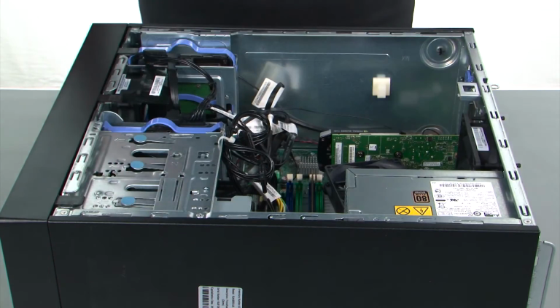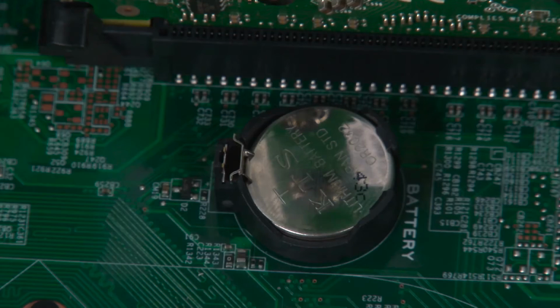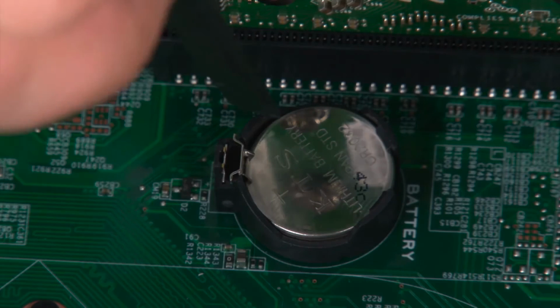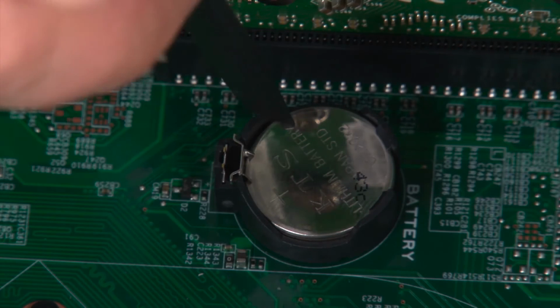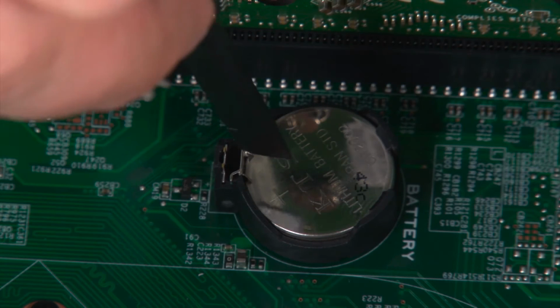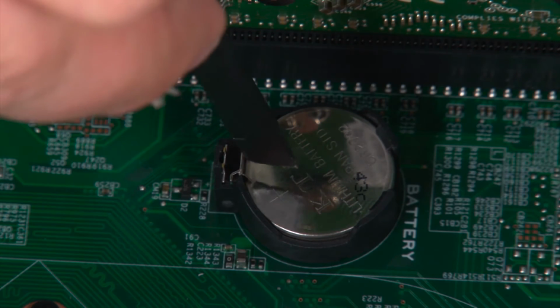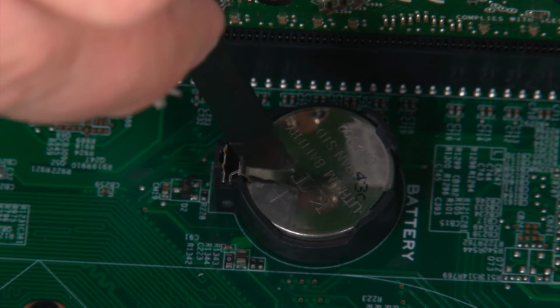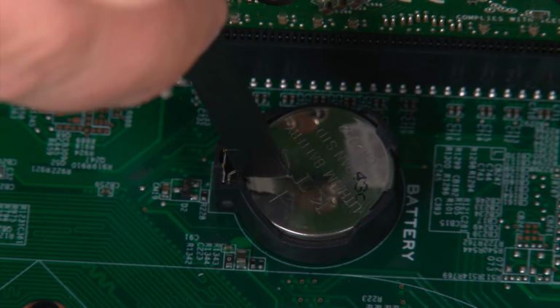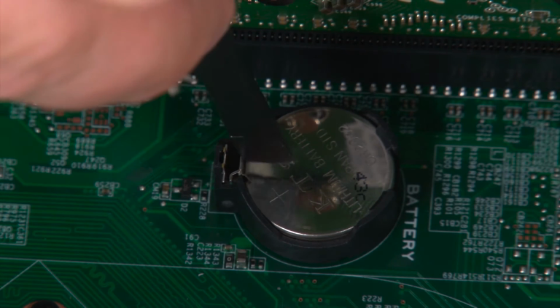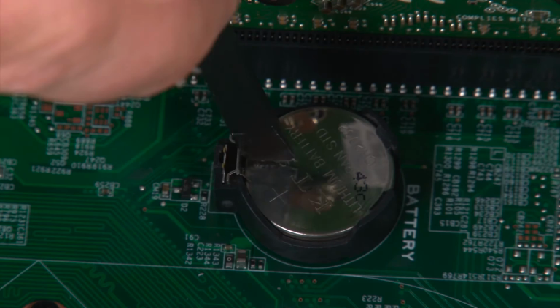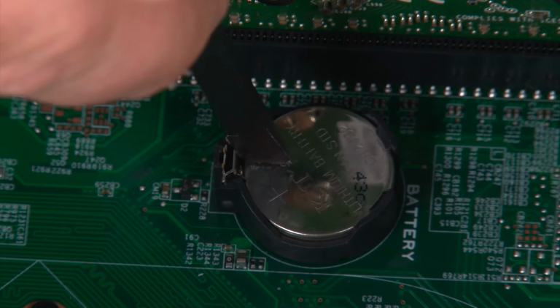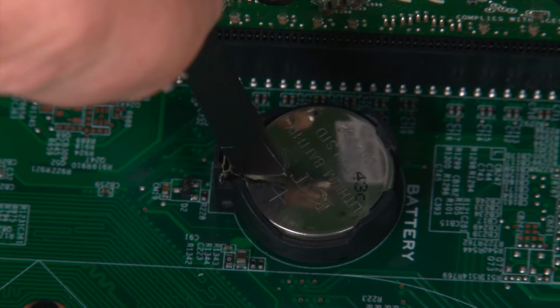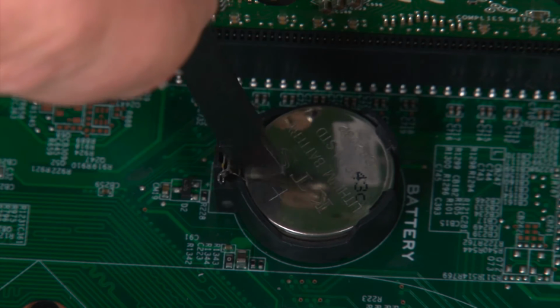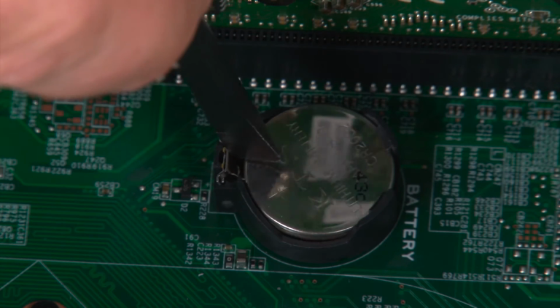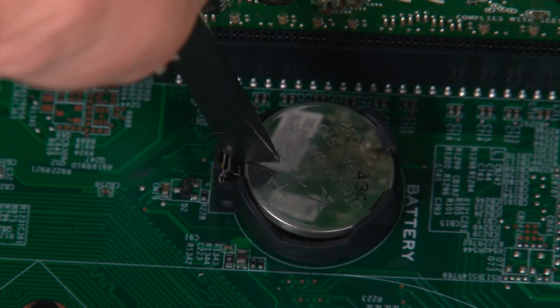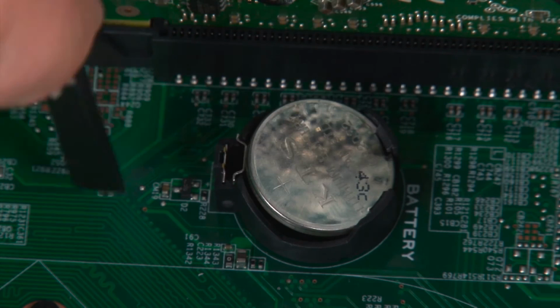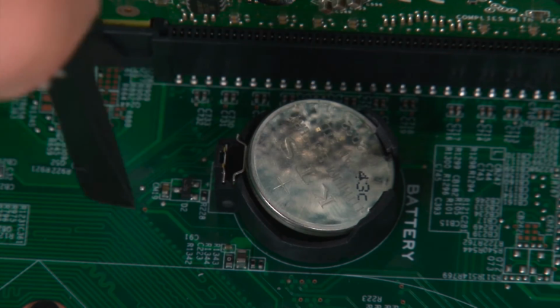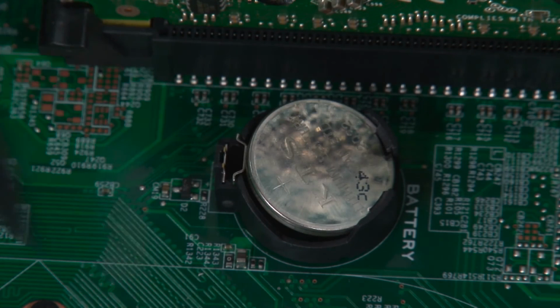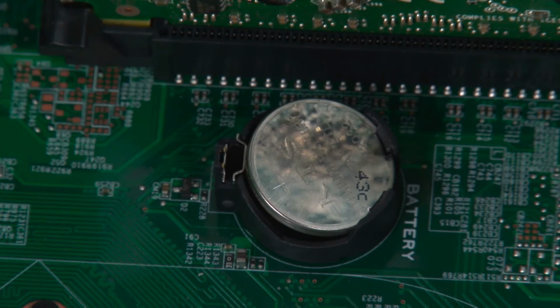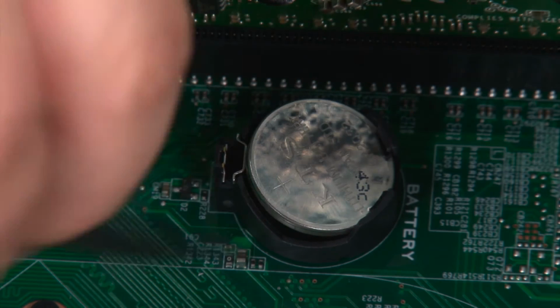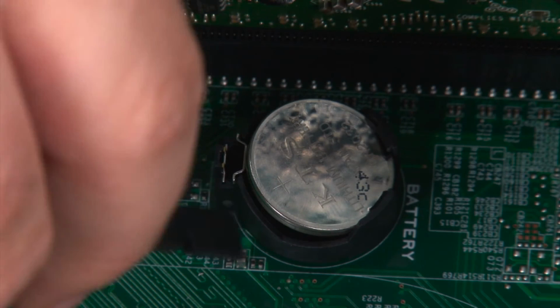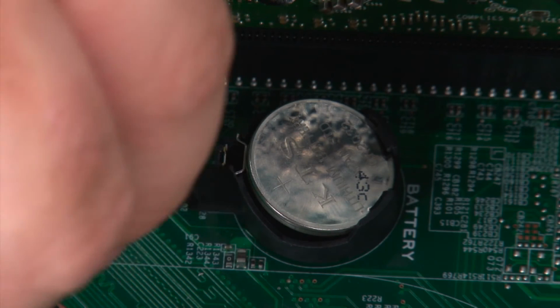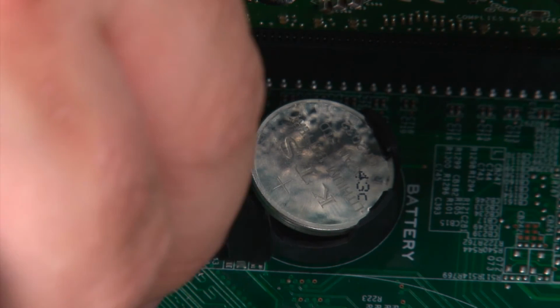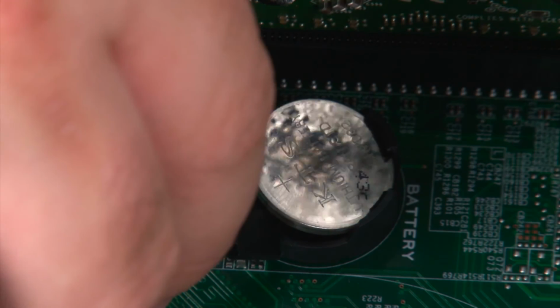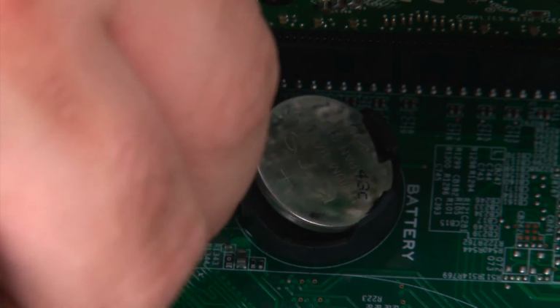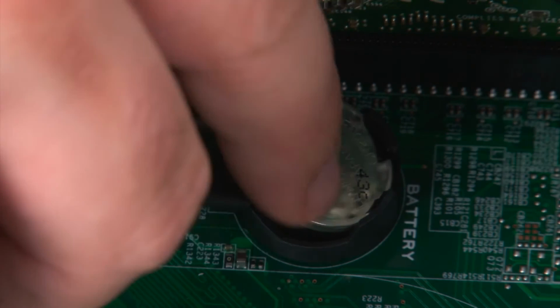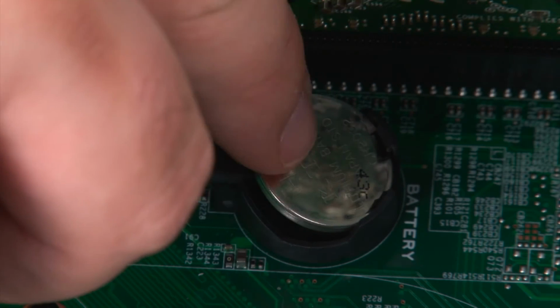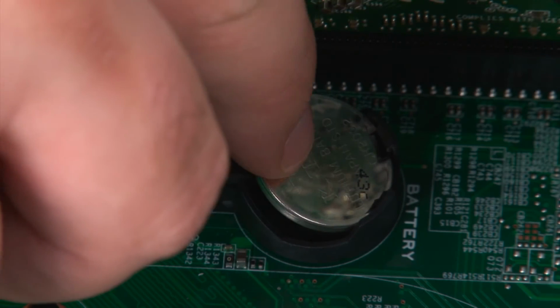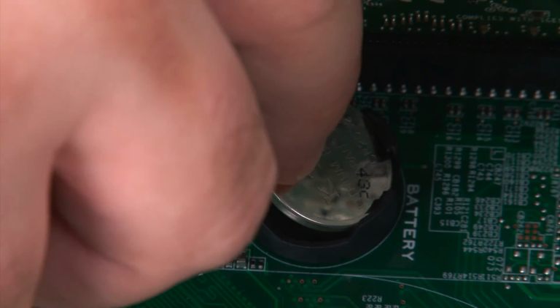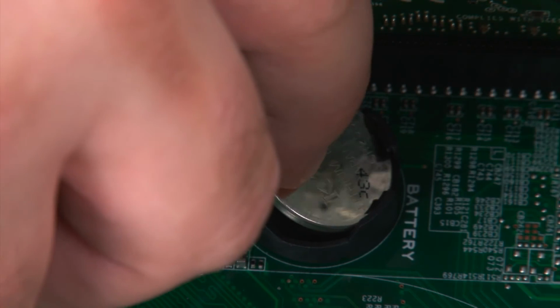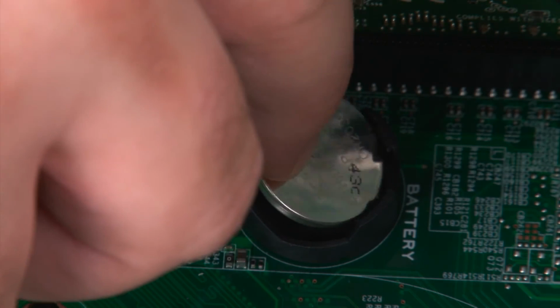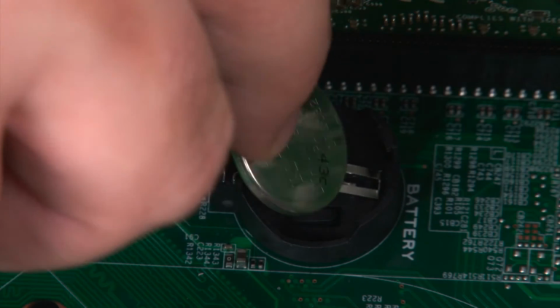Now we're going to remove the coin cell battery. We just want to pull back on the clip to release the battery, and then reach in, grasp the battery, and lift it from the socket.